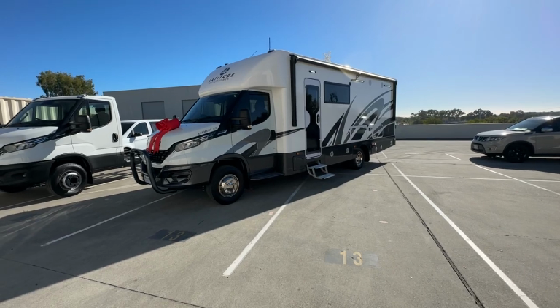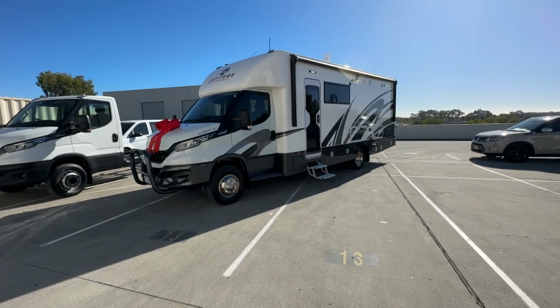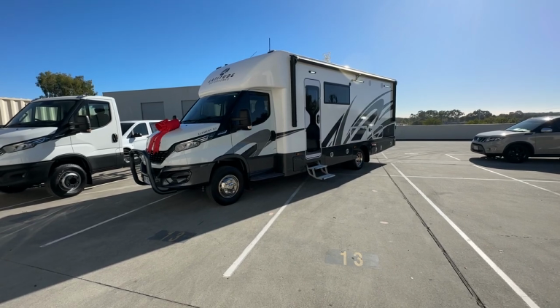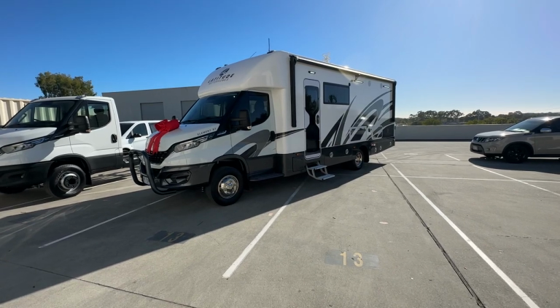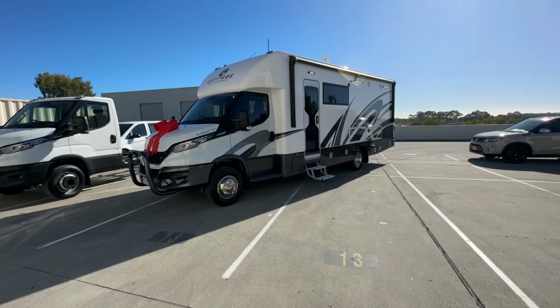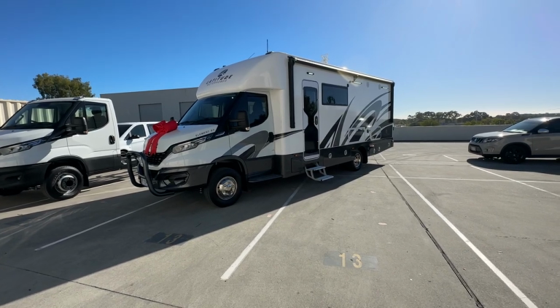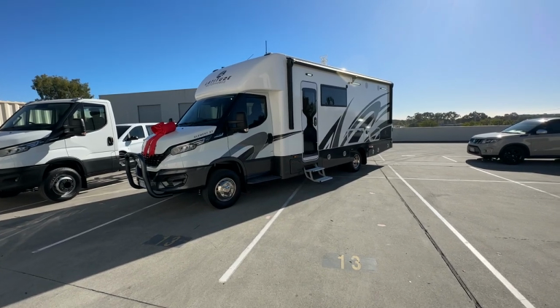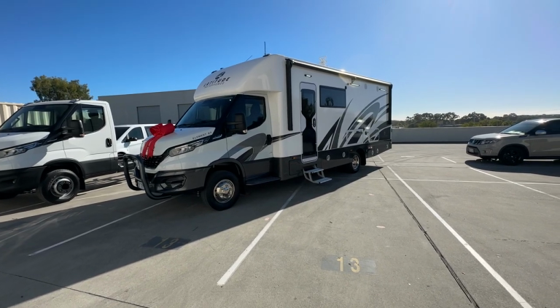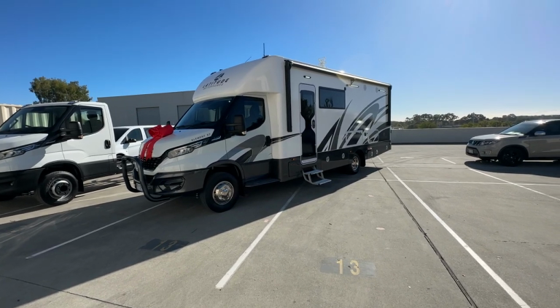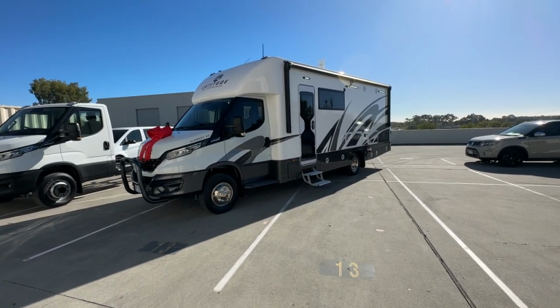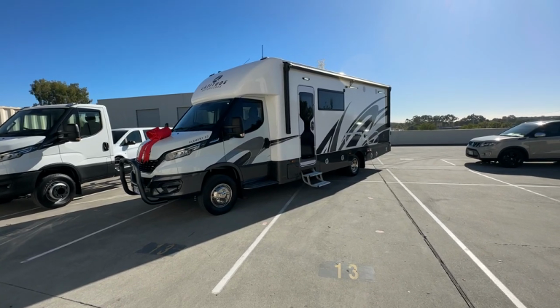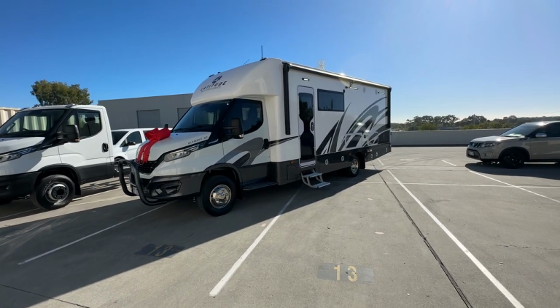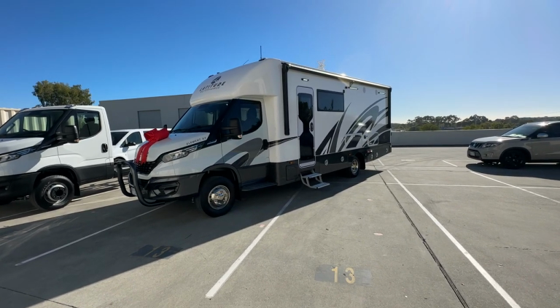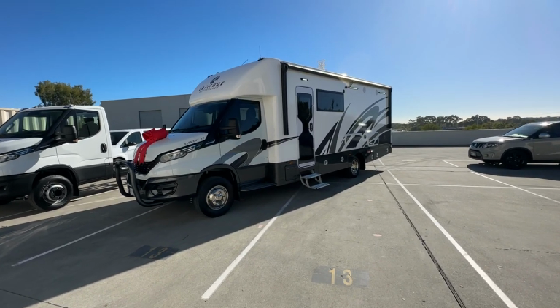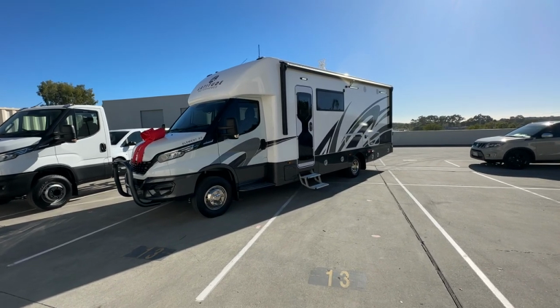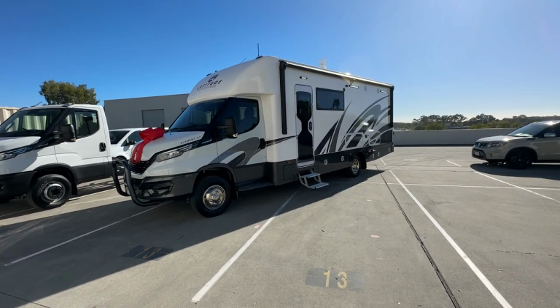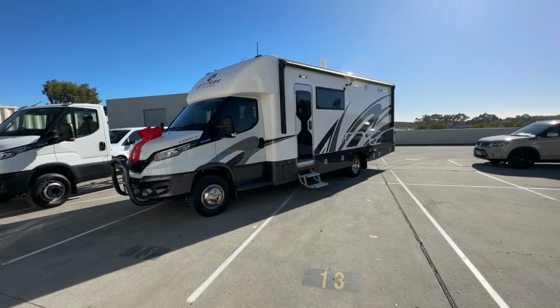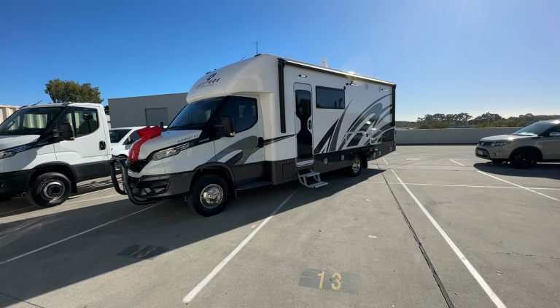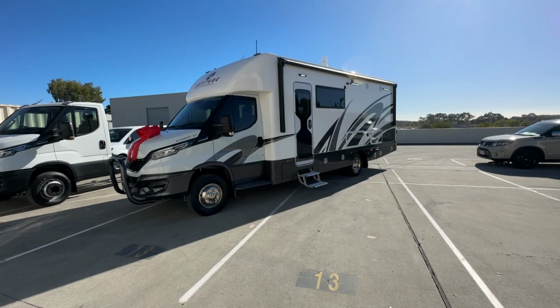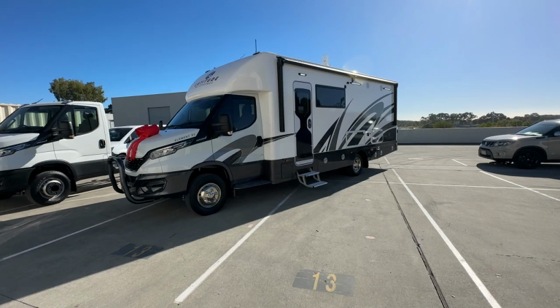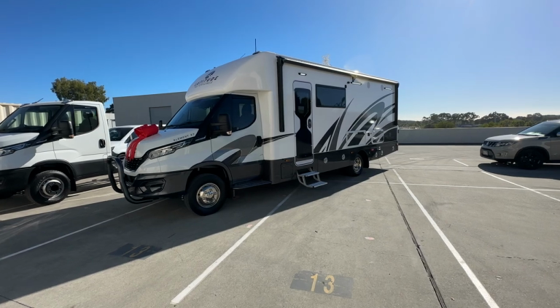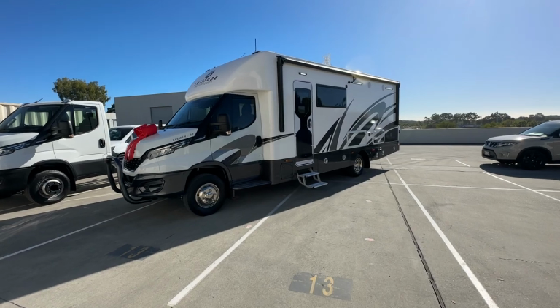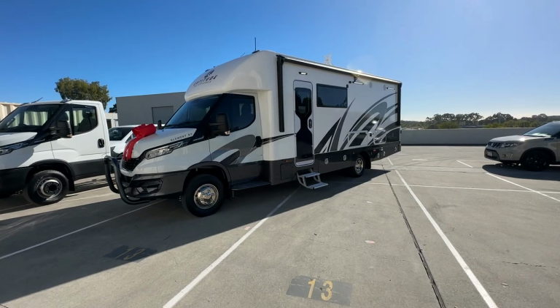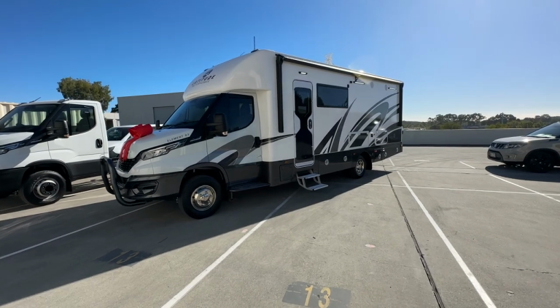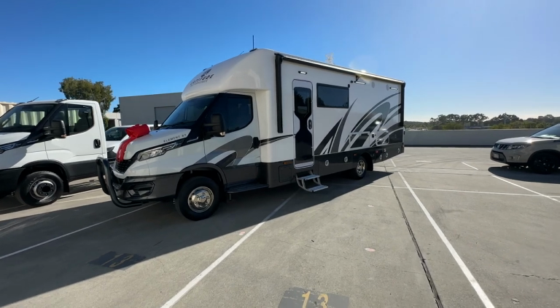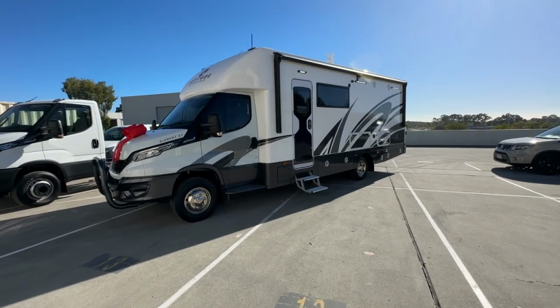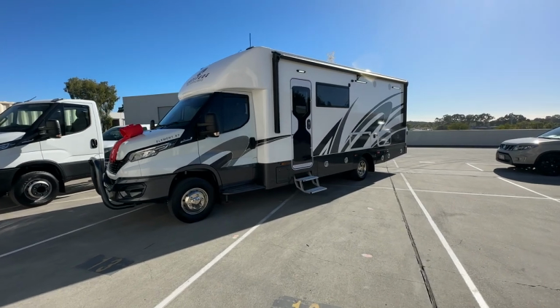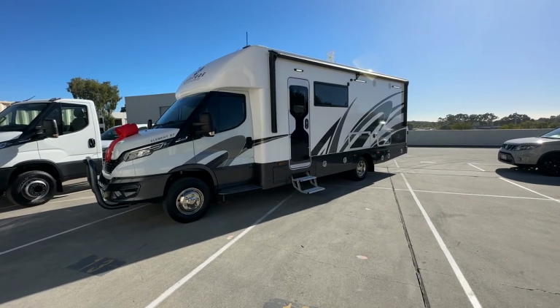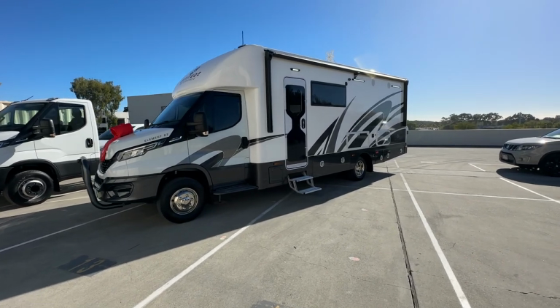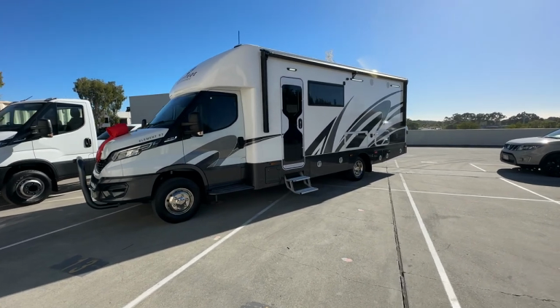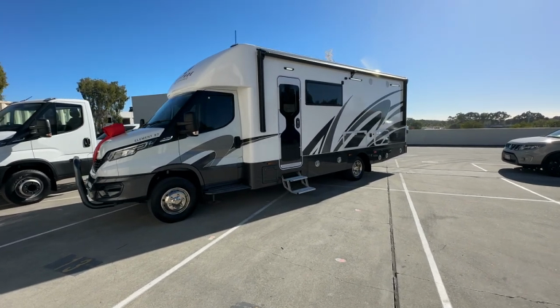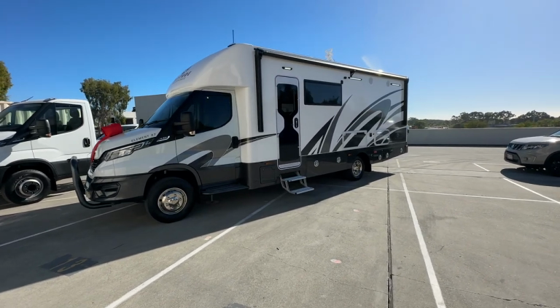Hi everyone, Ben from Latitude Motorhomes here. I'm going to take you on a tour of this latest Element 27.